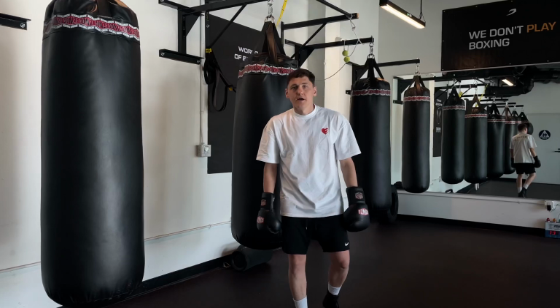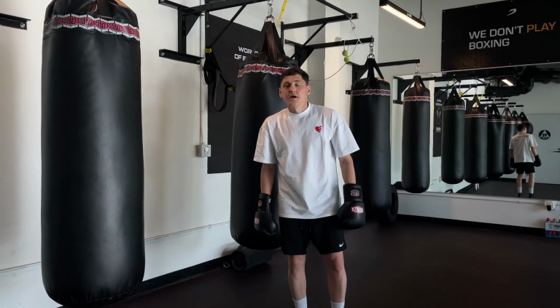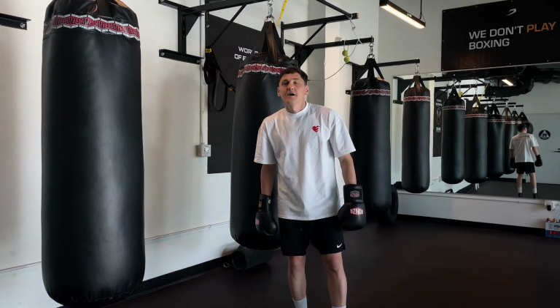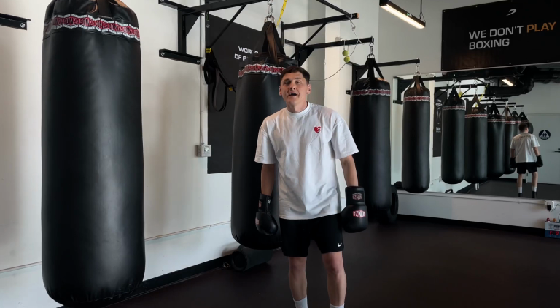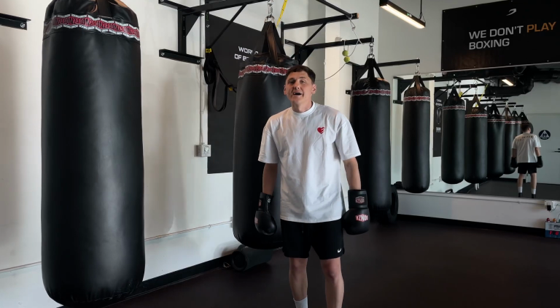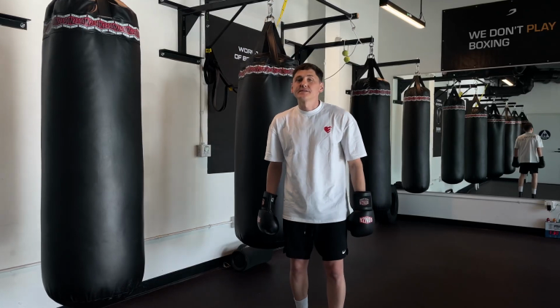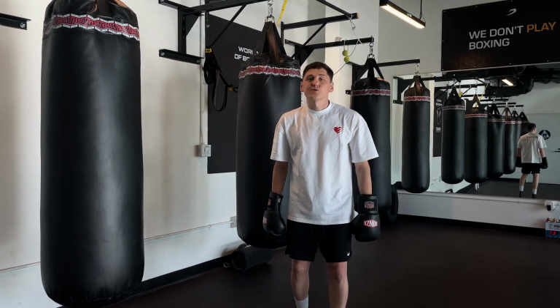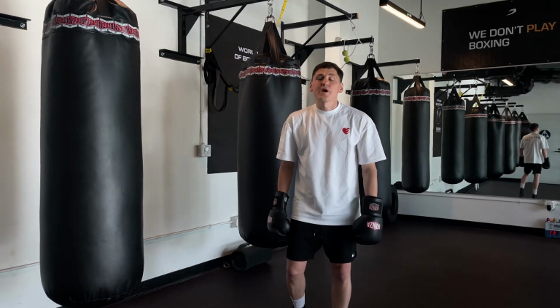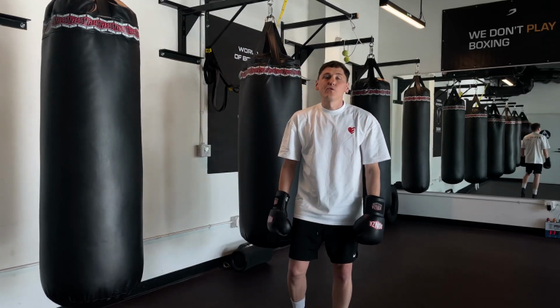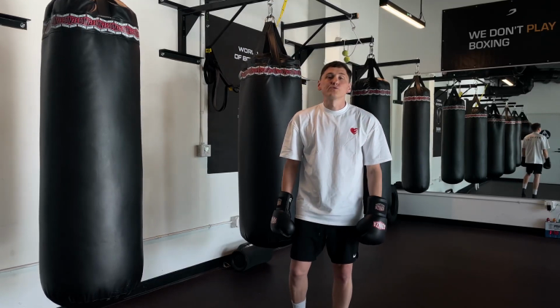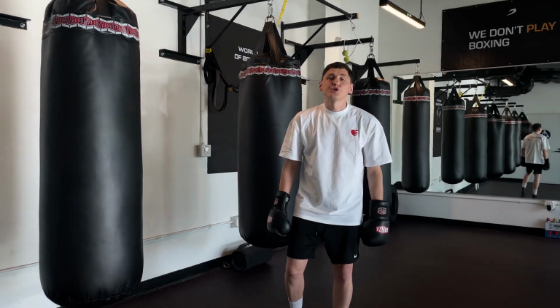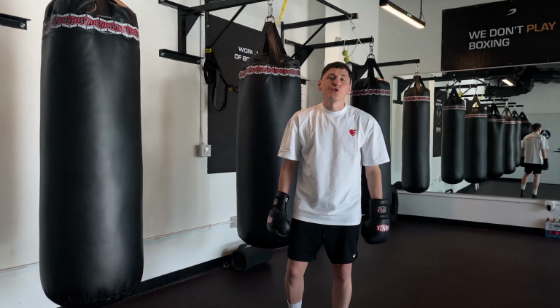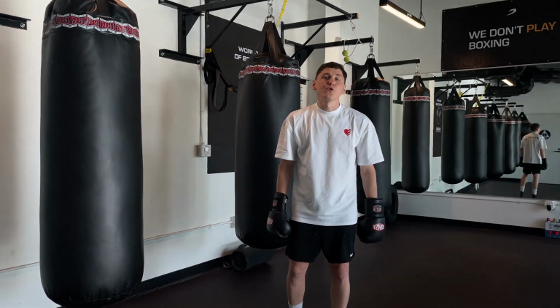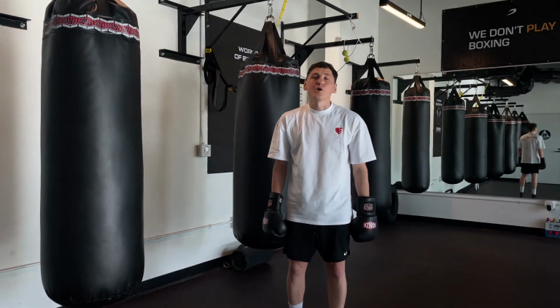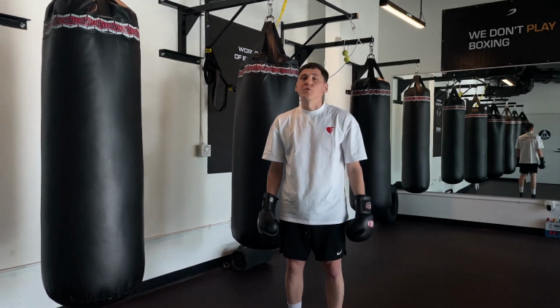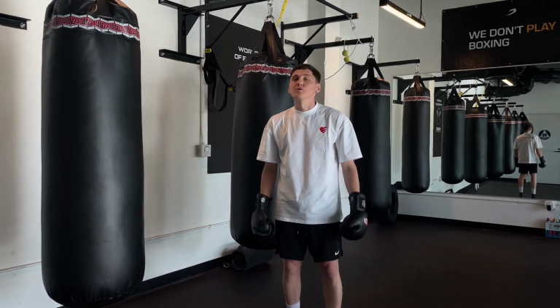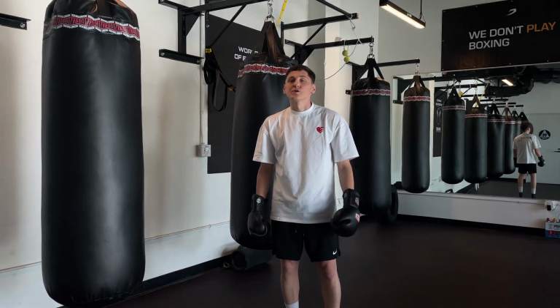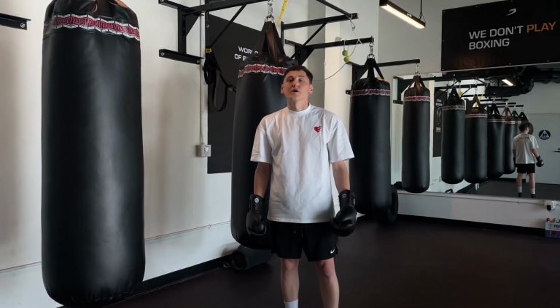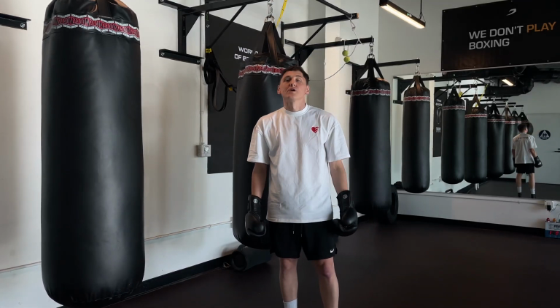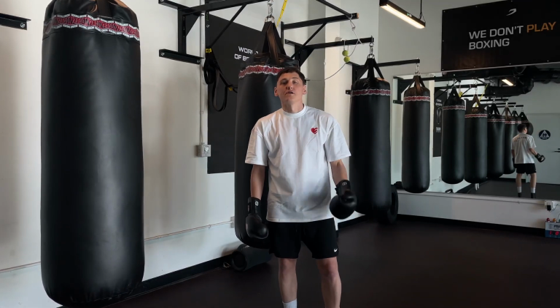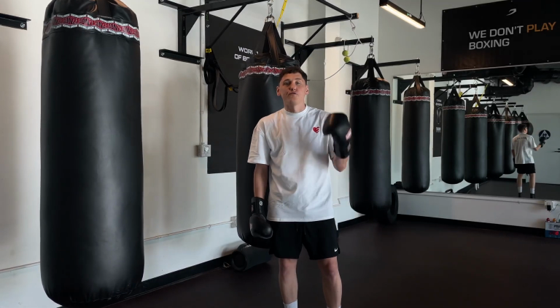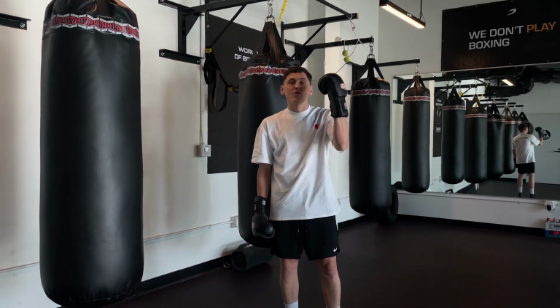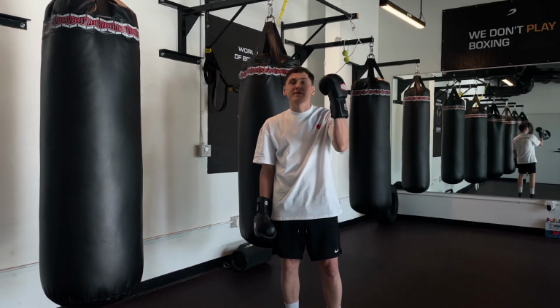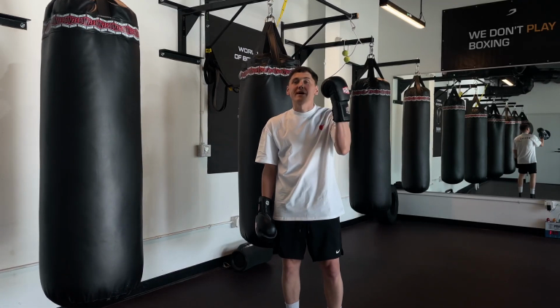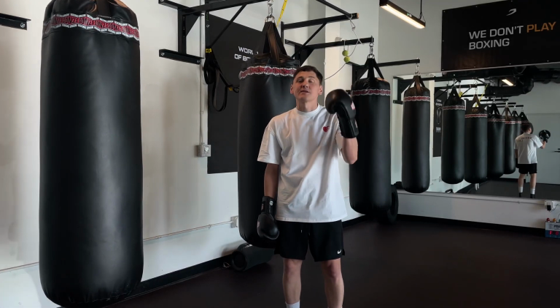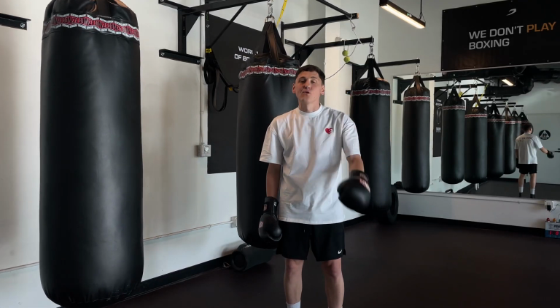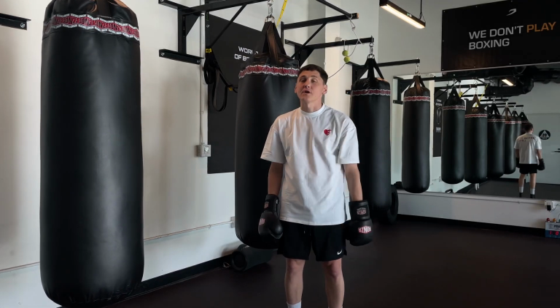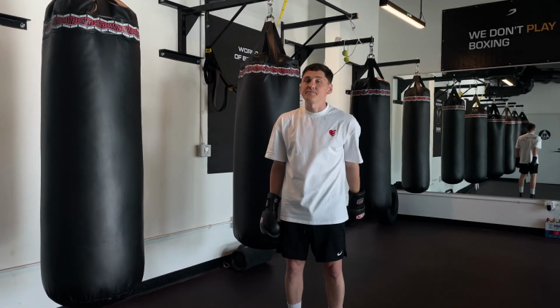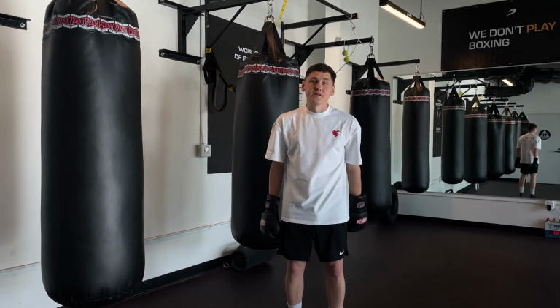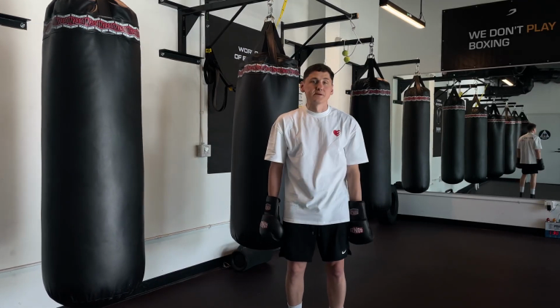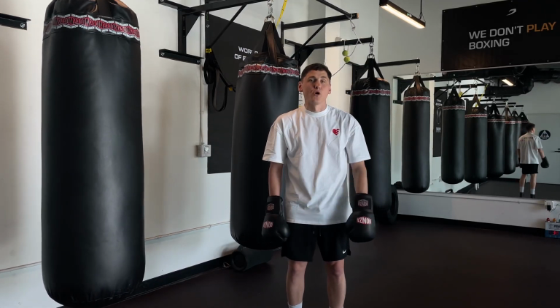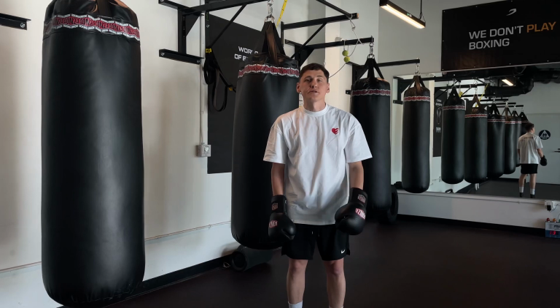Hi guys, today I want to show you how we do the forward hand hook in boxing.